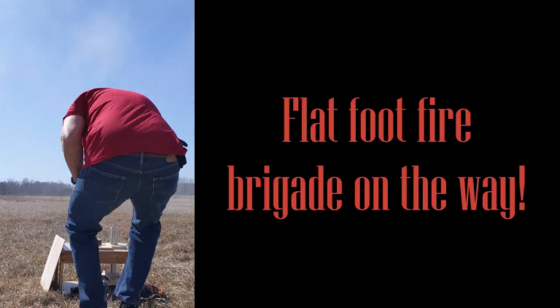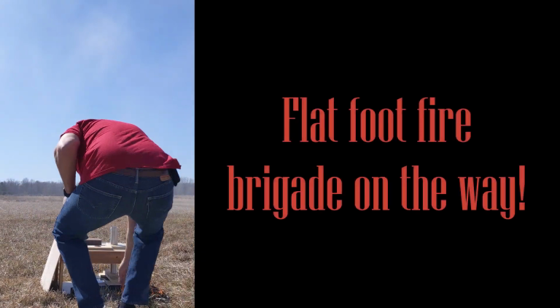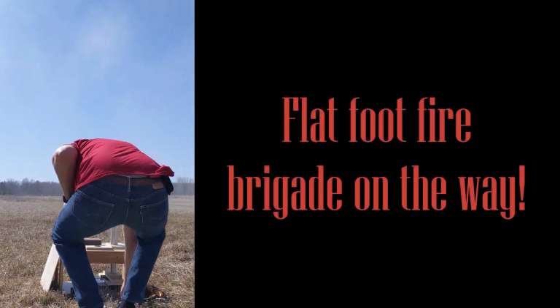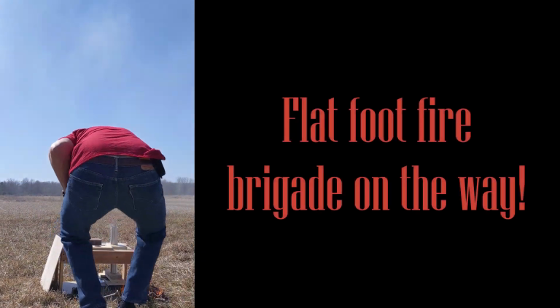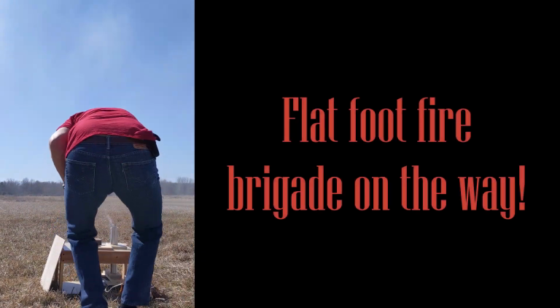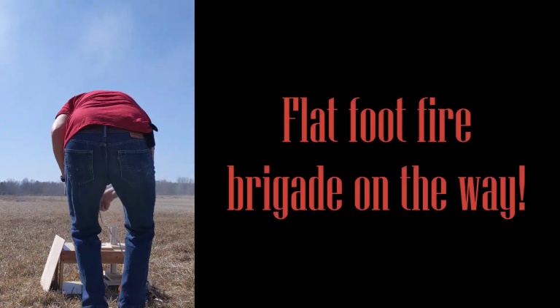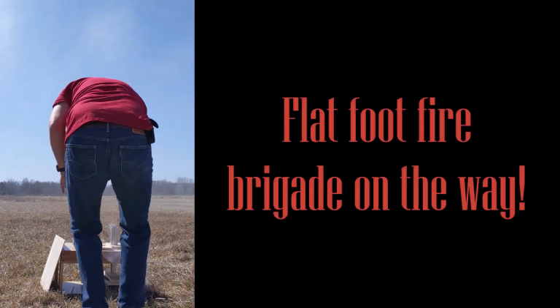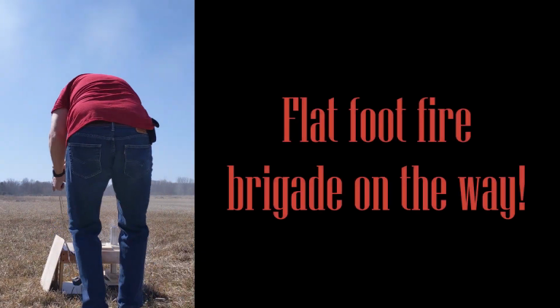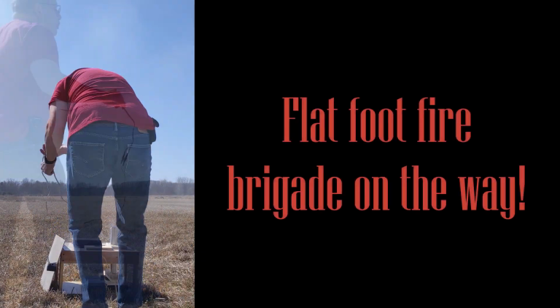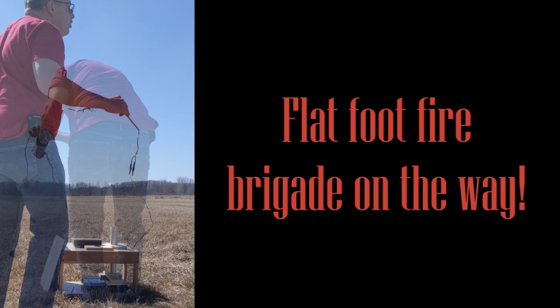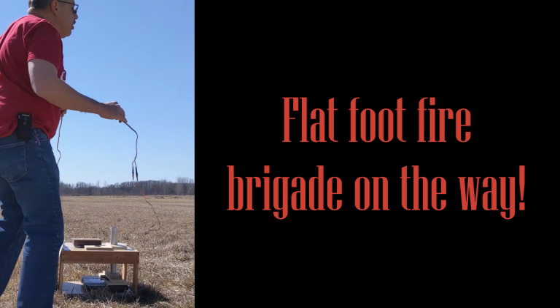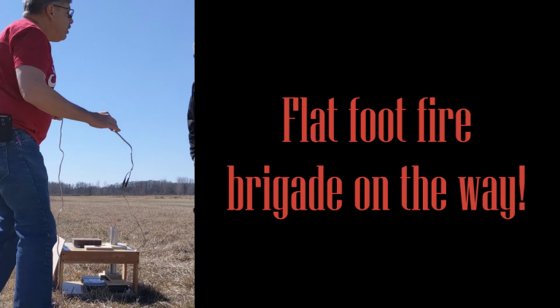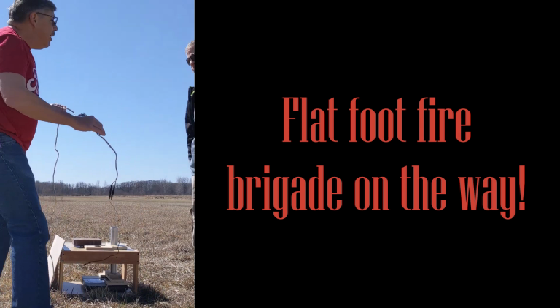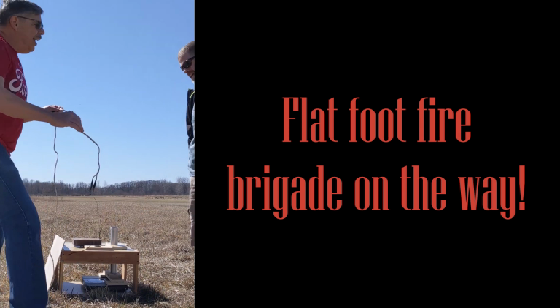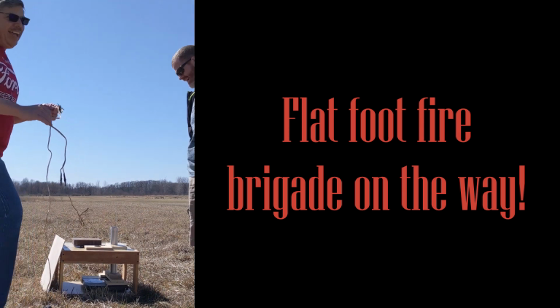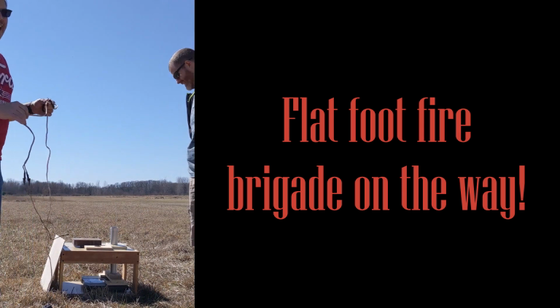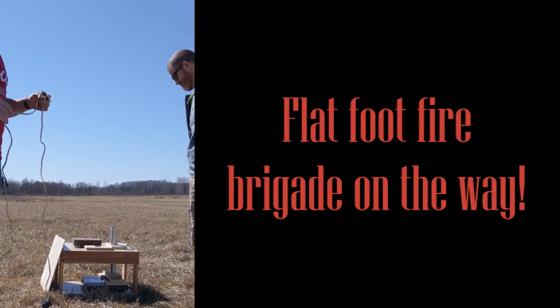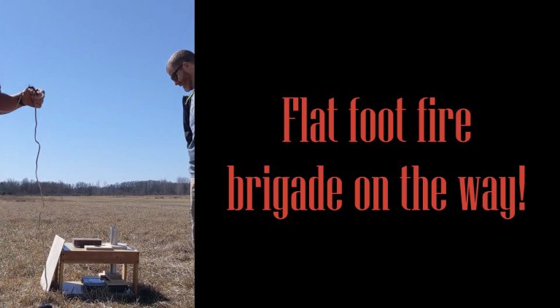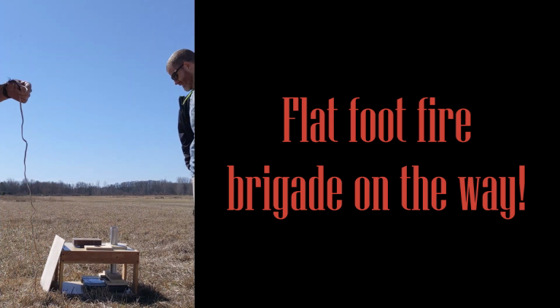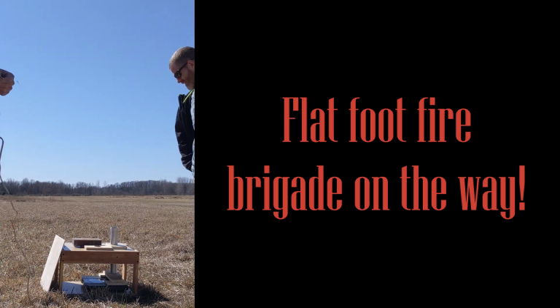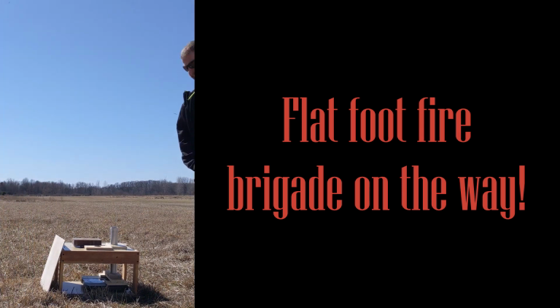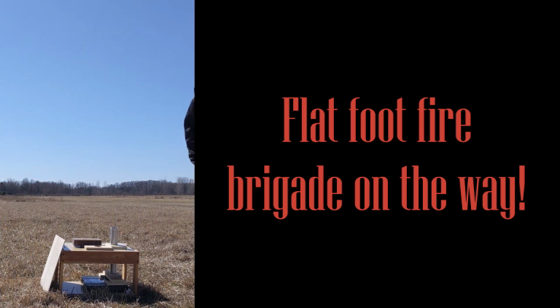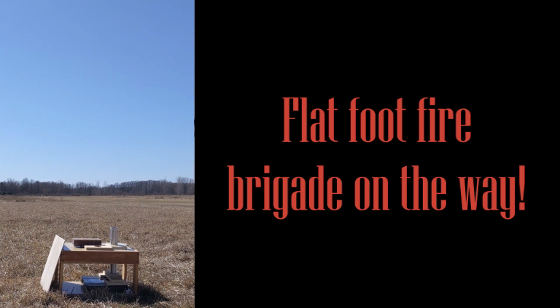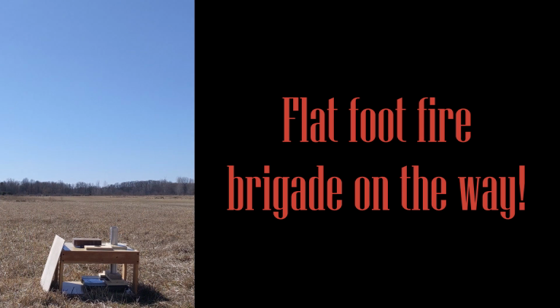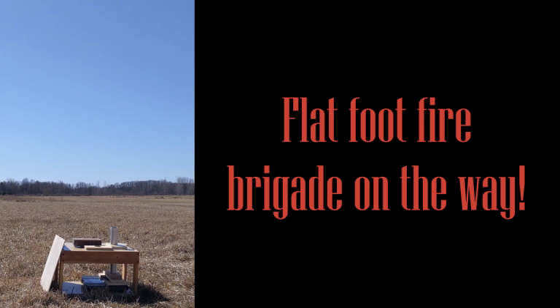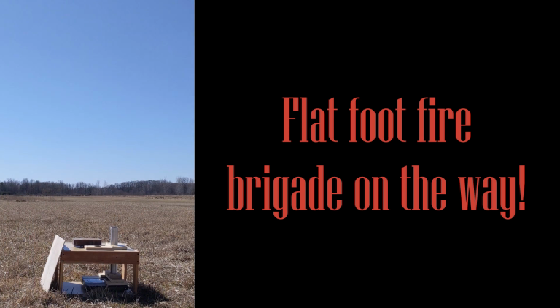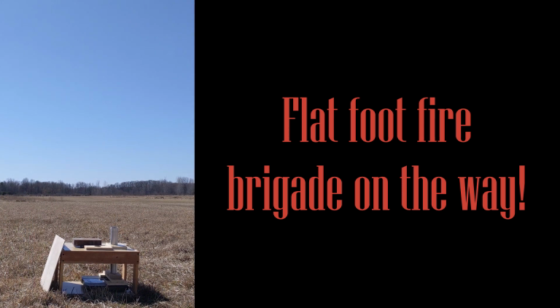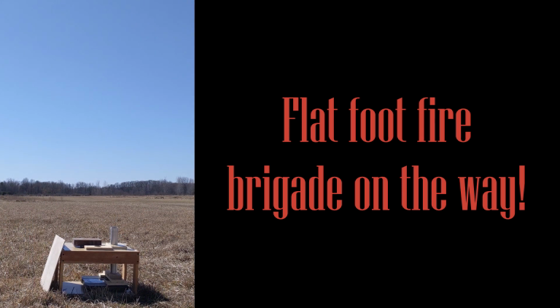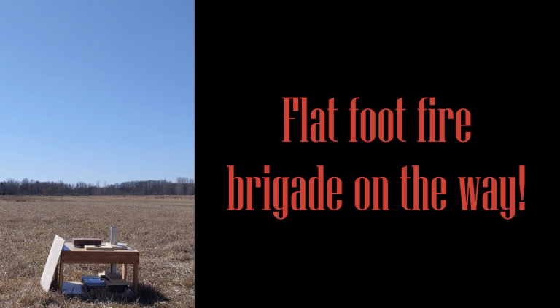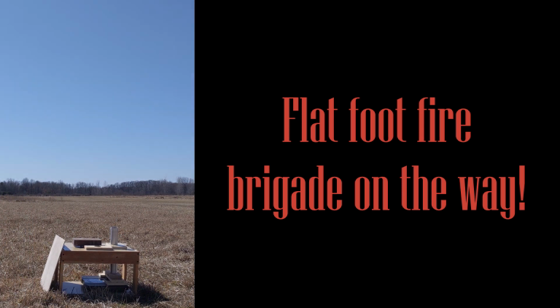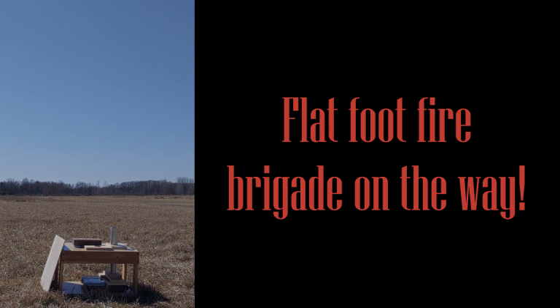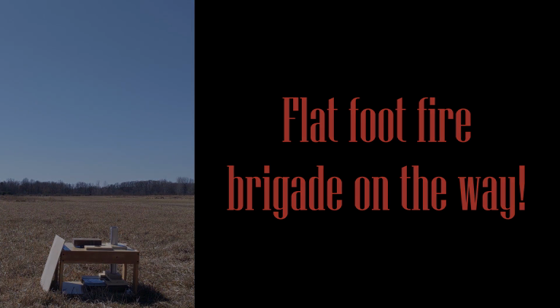Maybe I should fire this thing. Everything's fine.